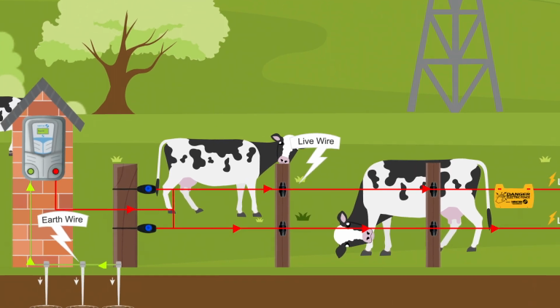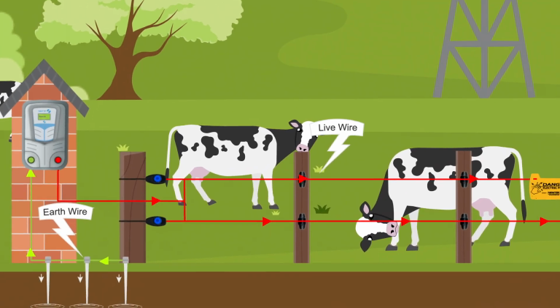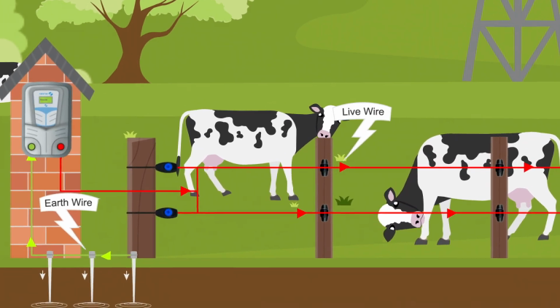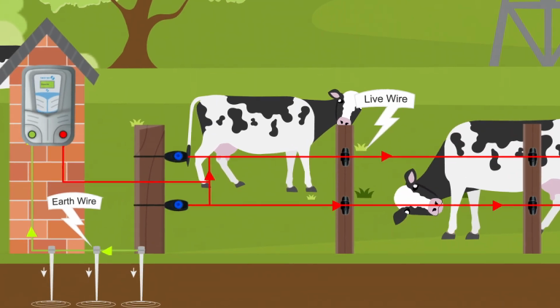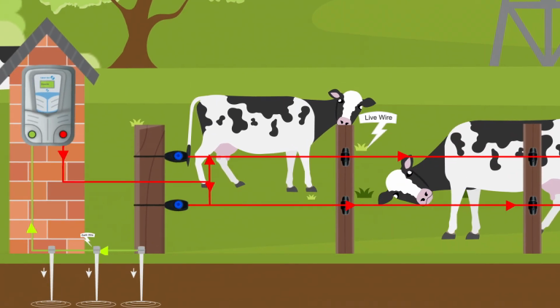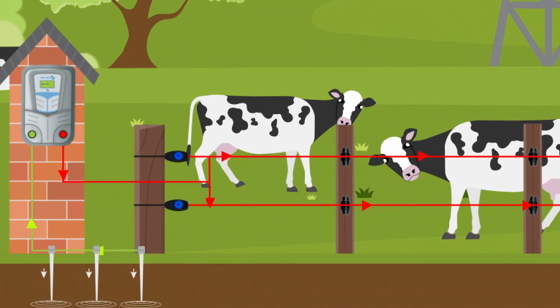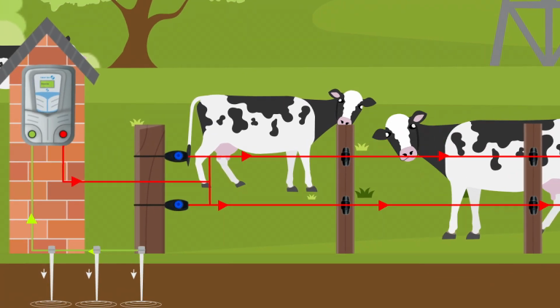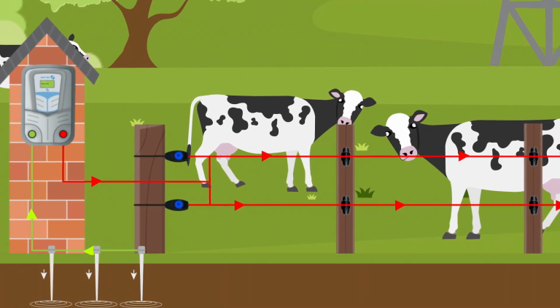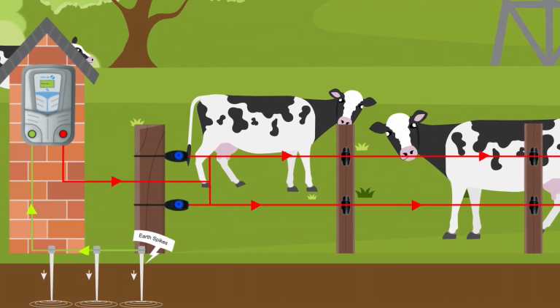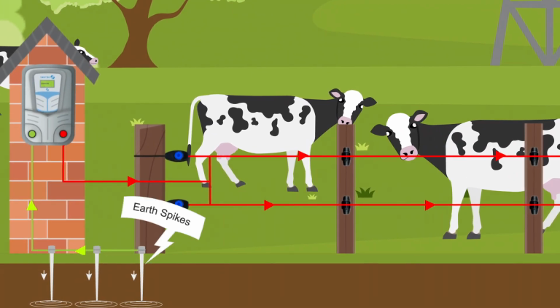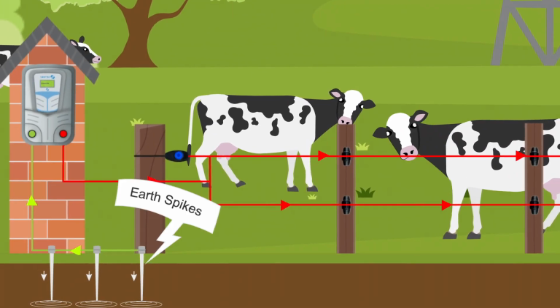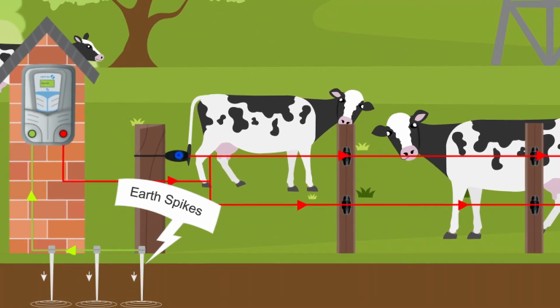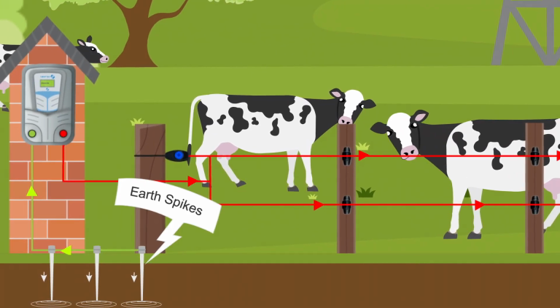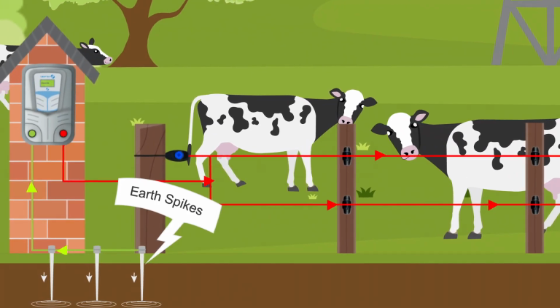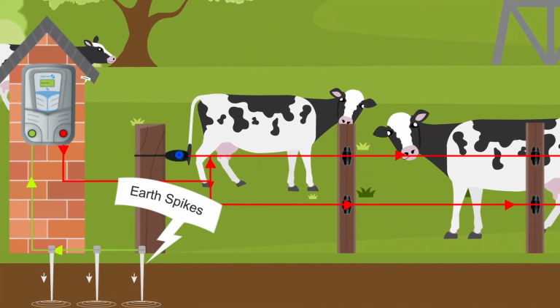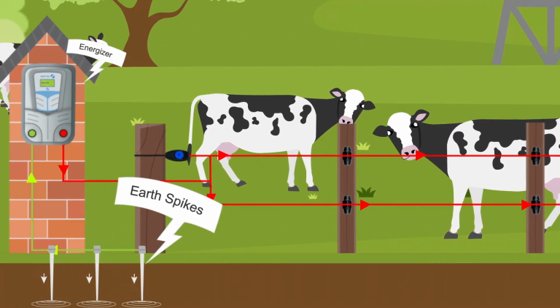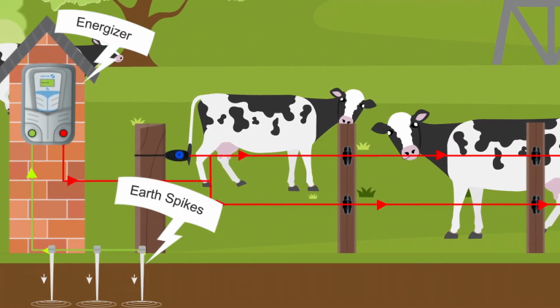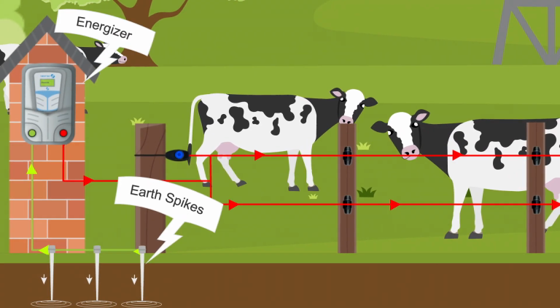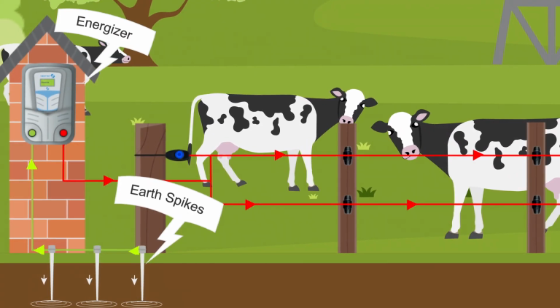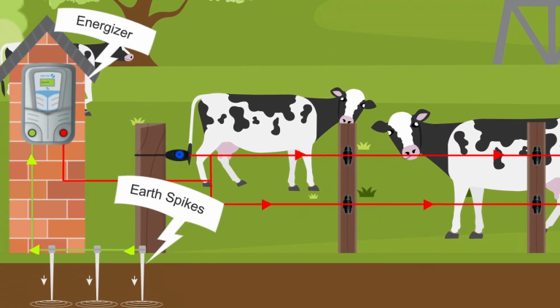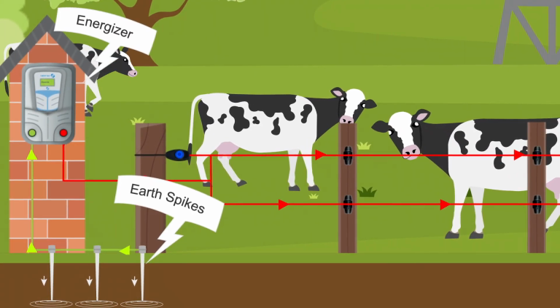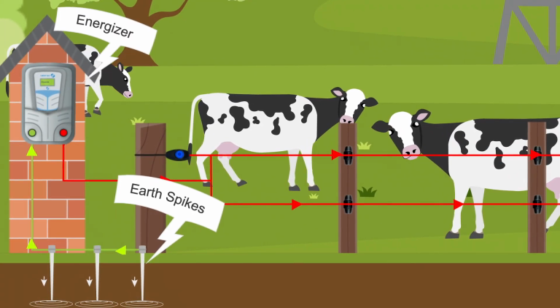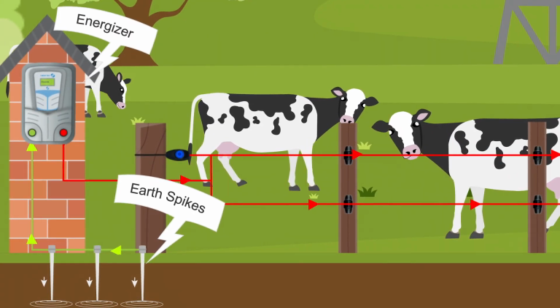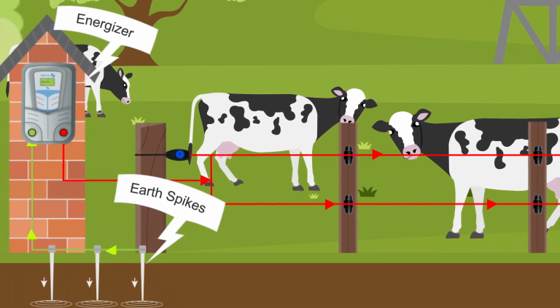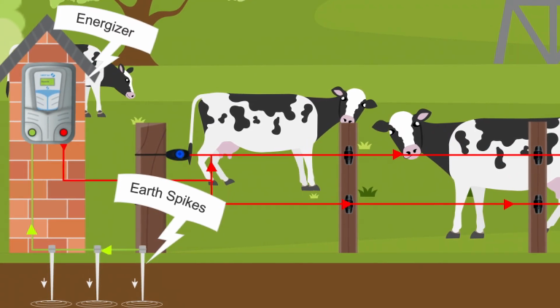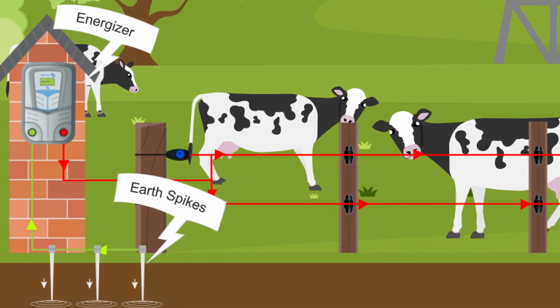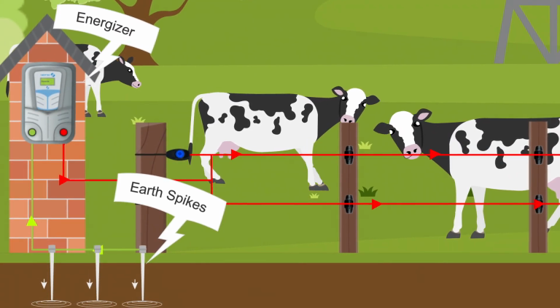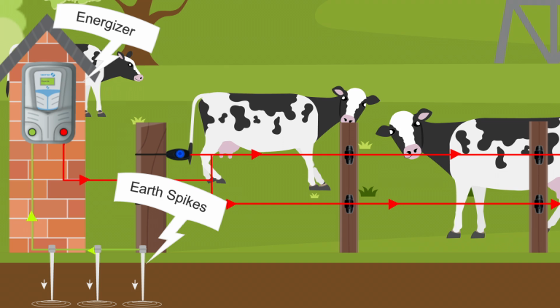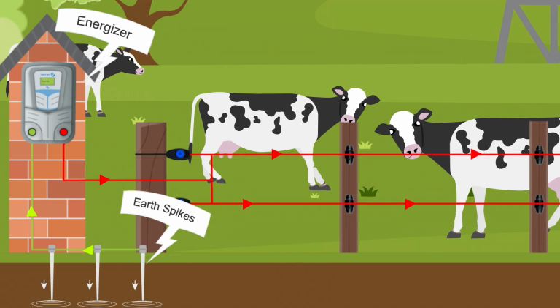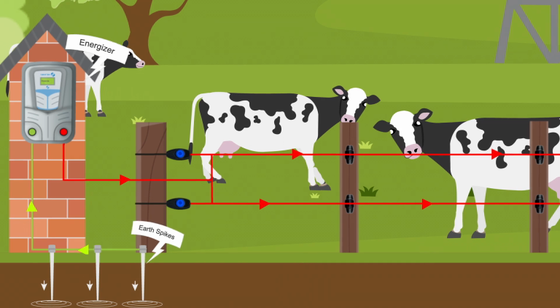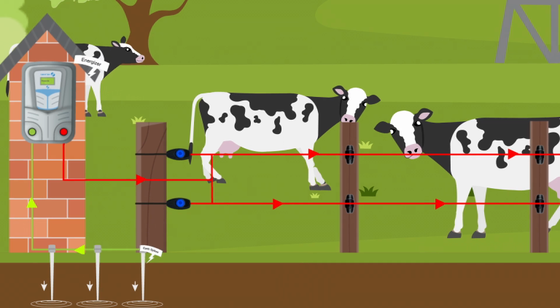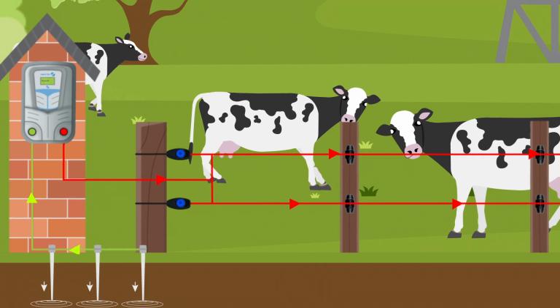The best earthing uses at least three earth spikes near the Energizer, deeply embedded in moist soil to enhance conductivity.